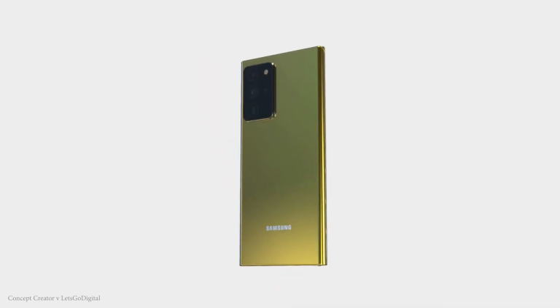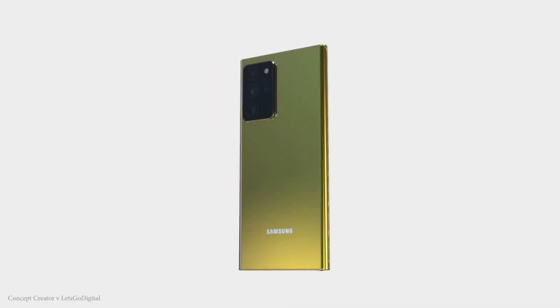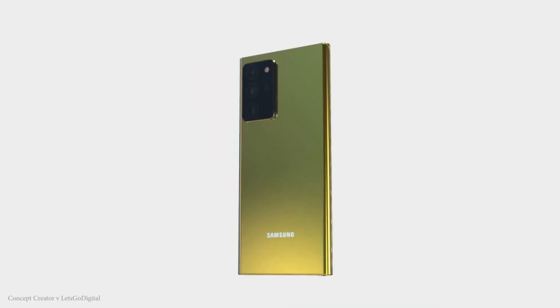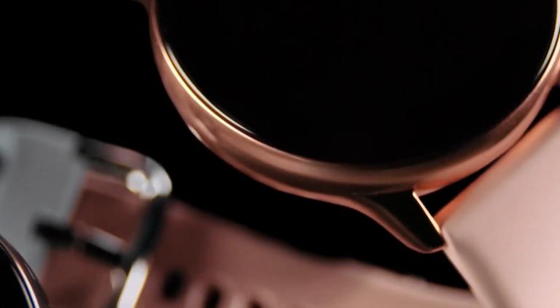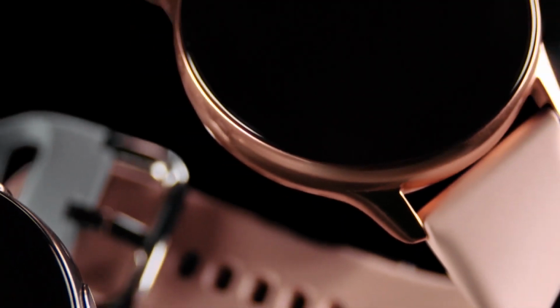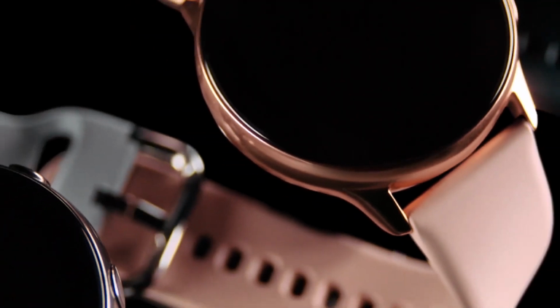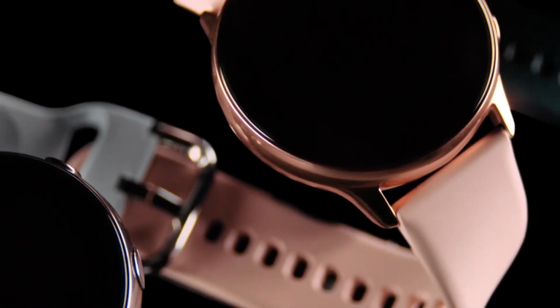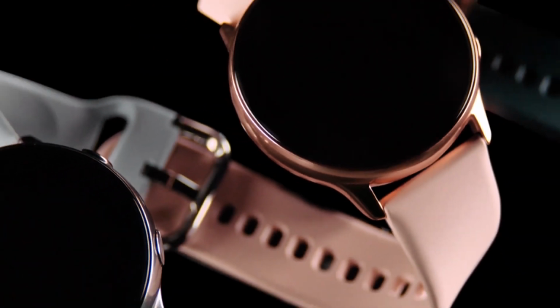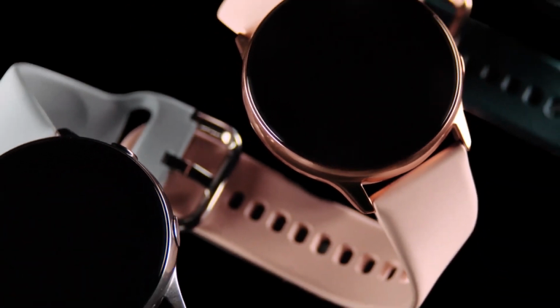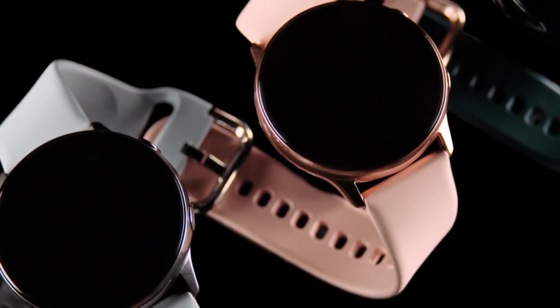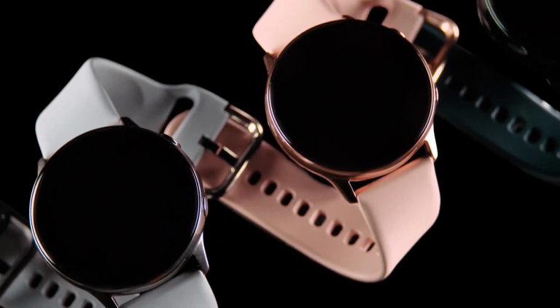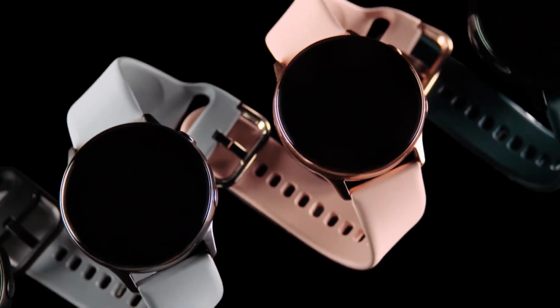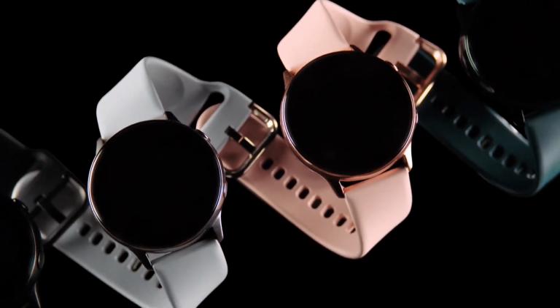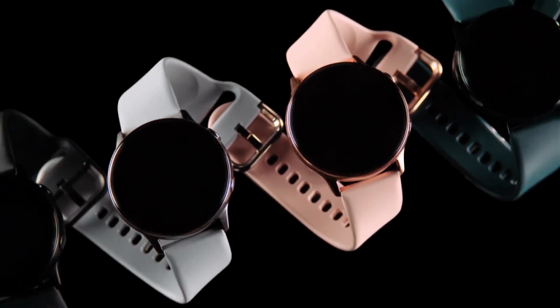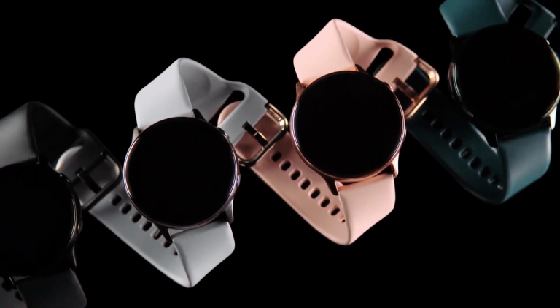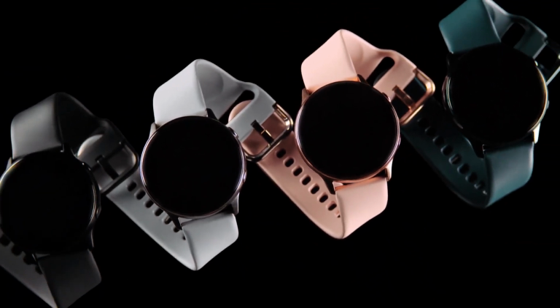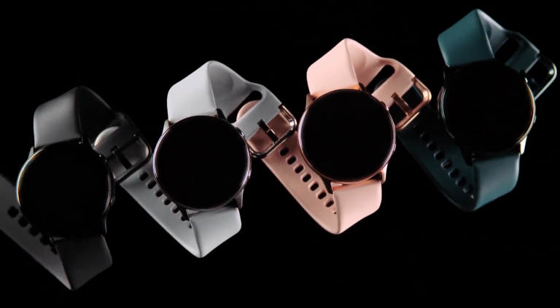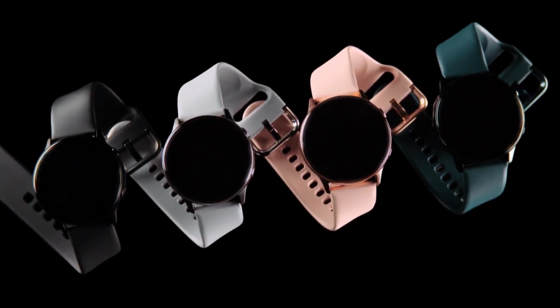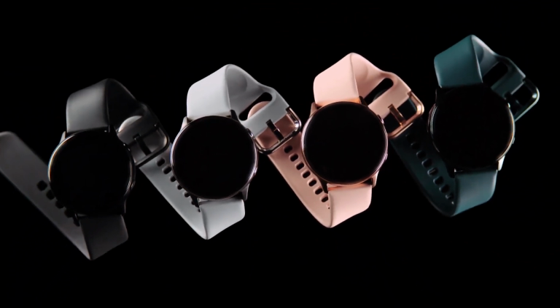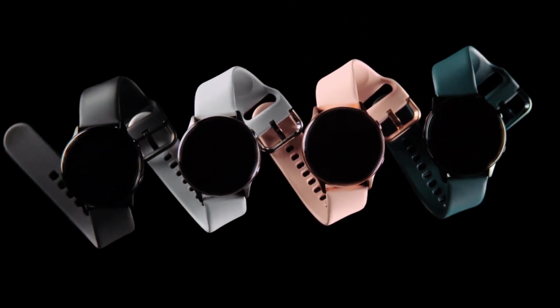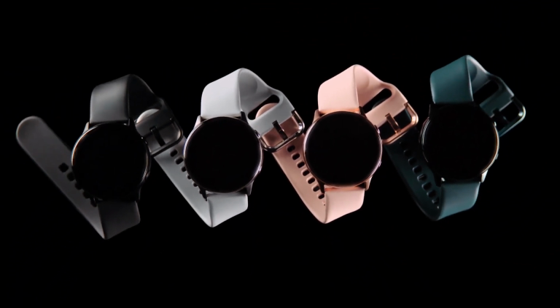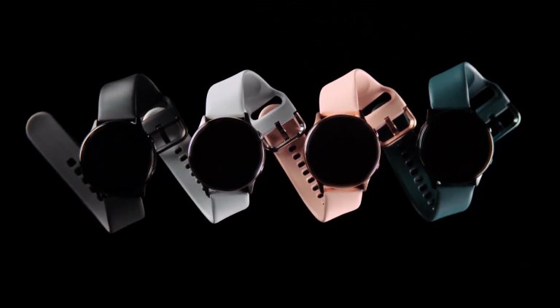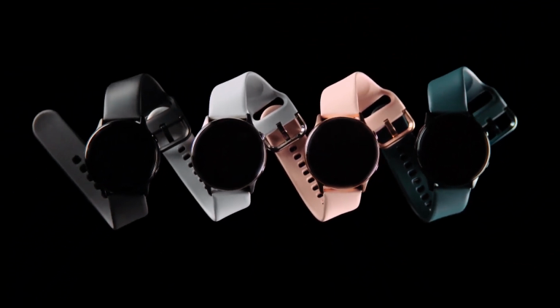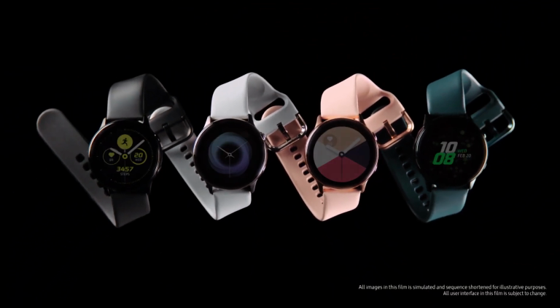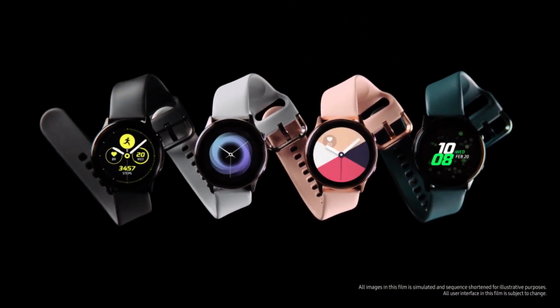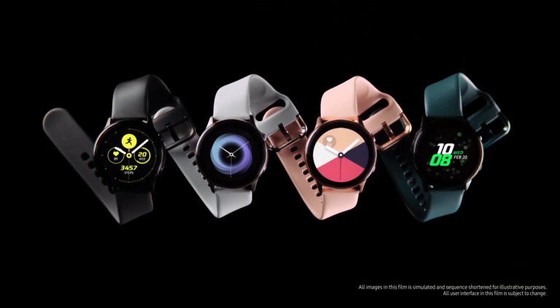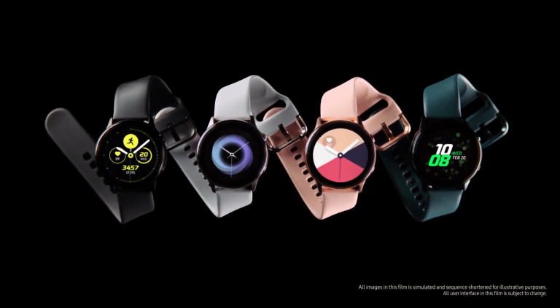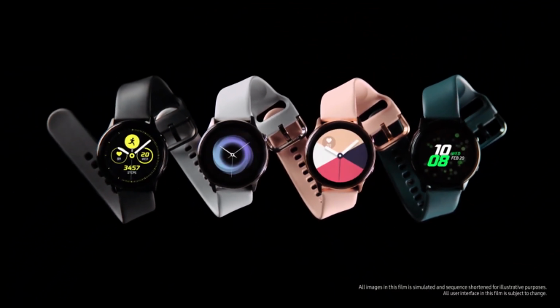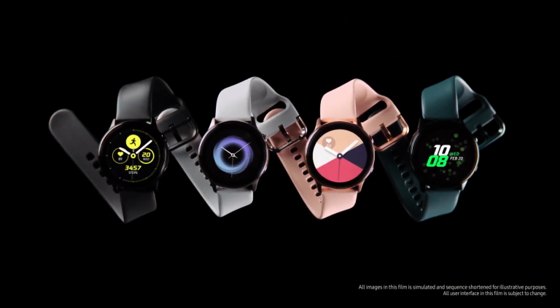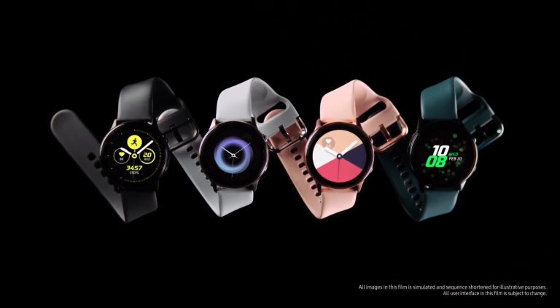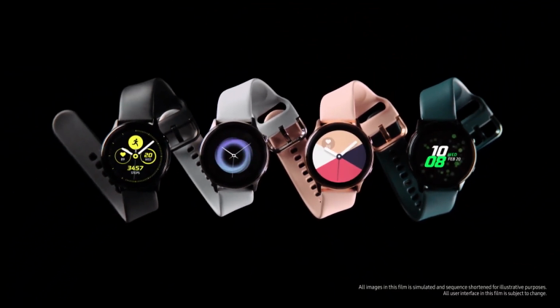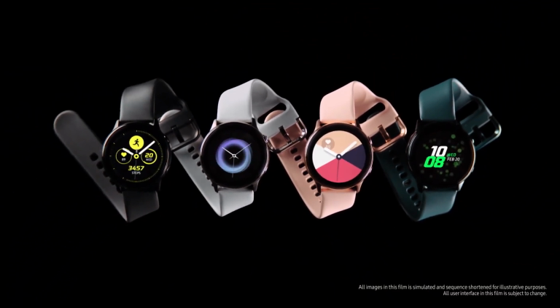By the way, the Samsung Galaxy Watch 3 recently leaked in a bronze color, and the Note will likely have the same hue.